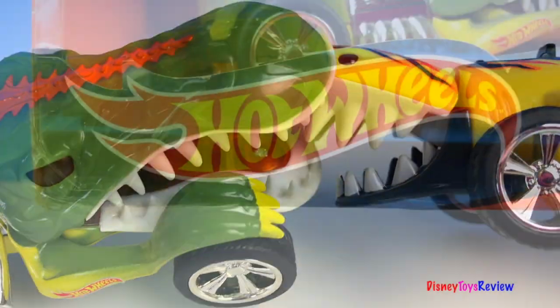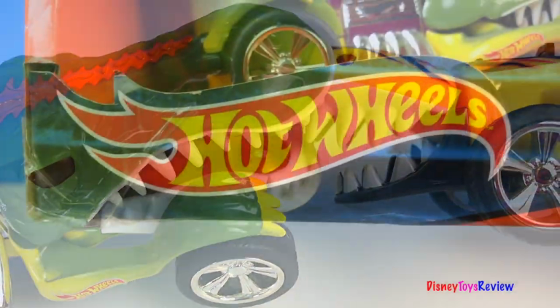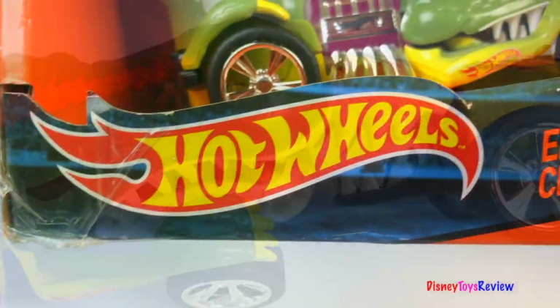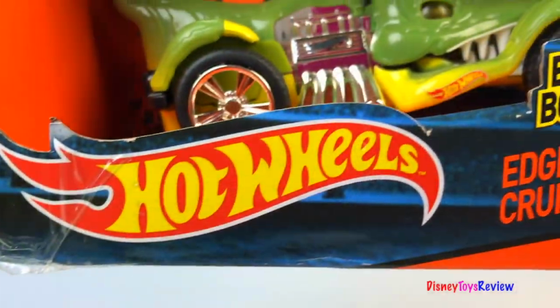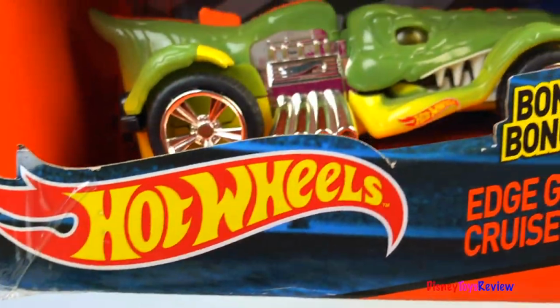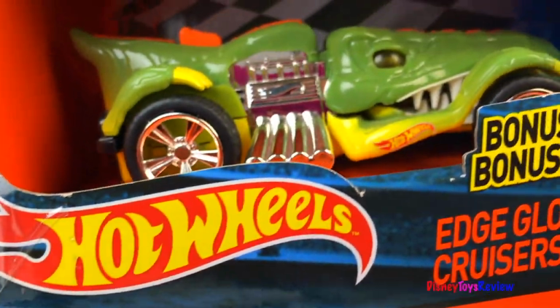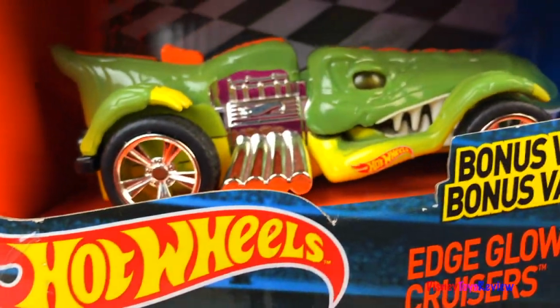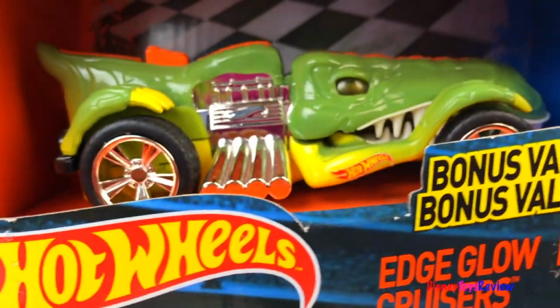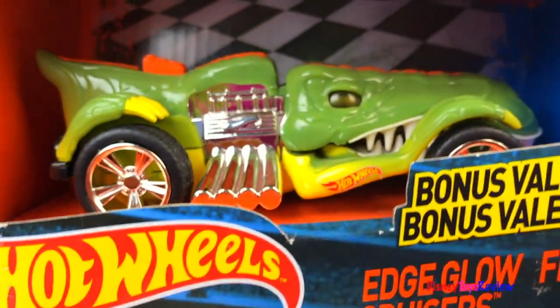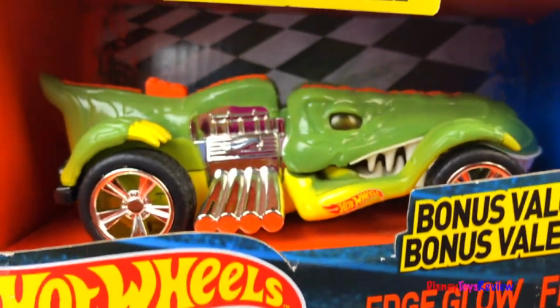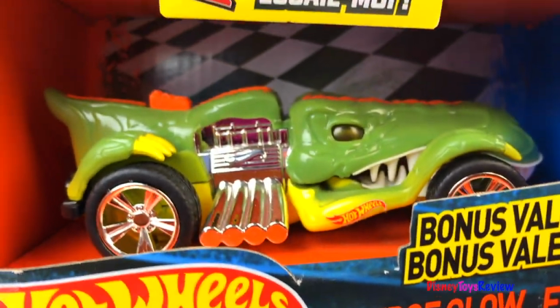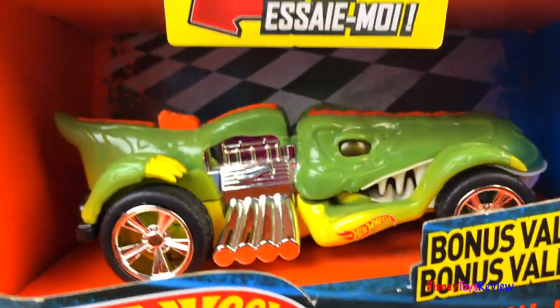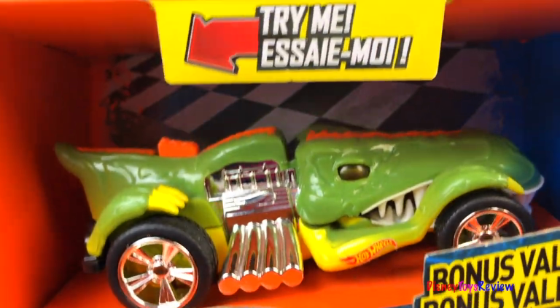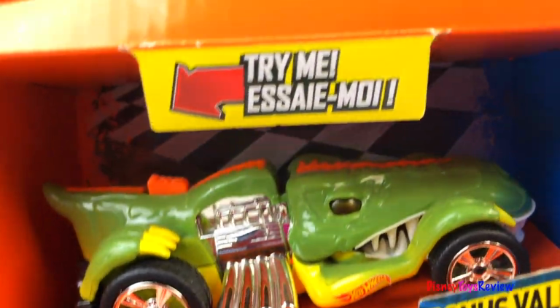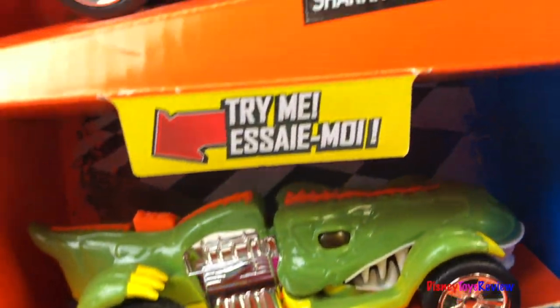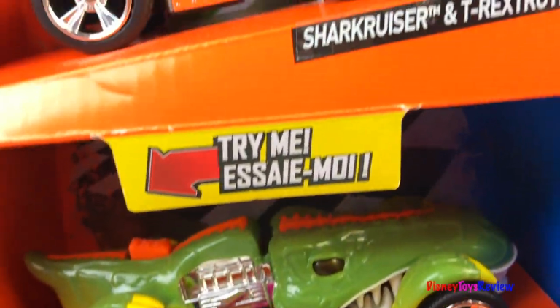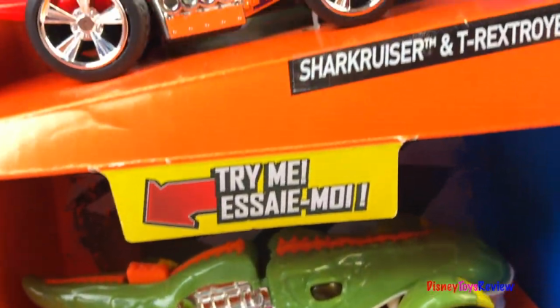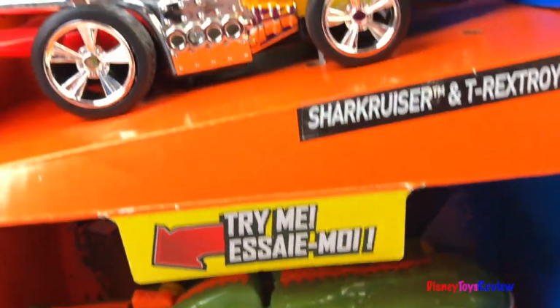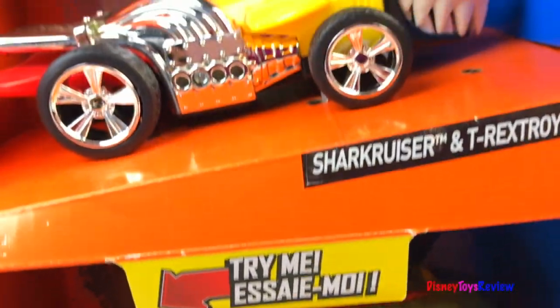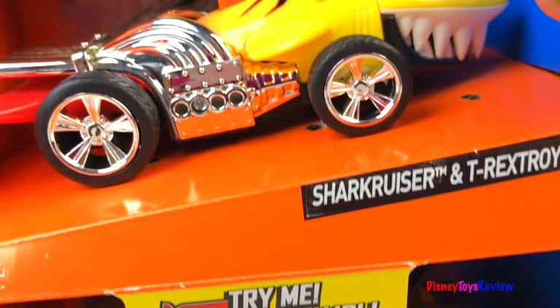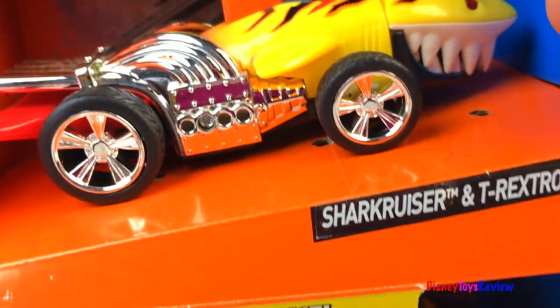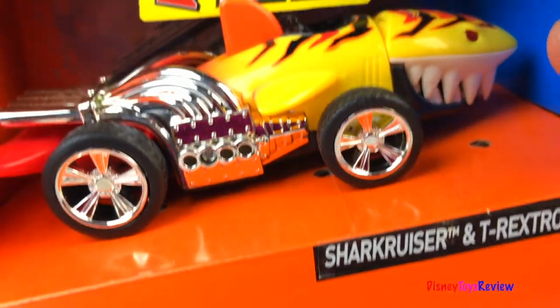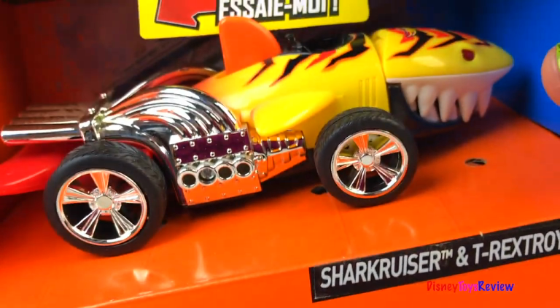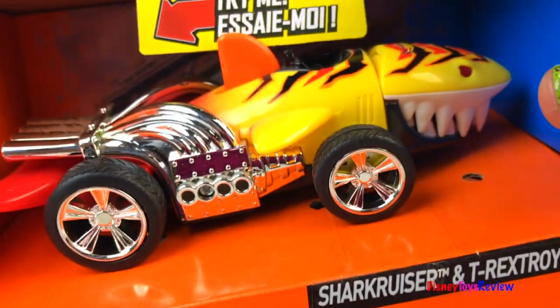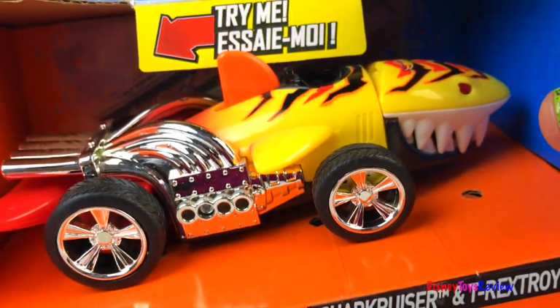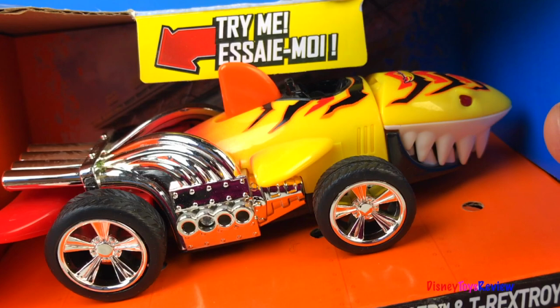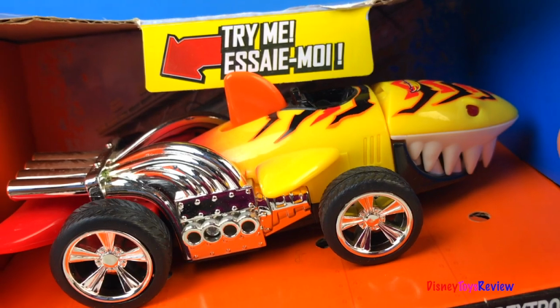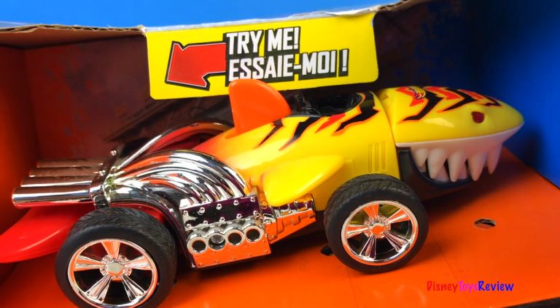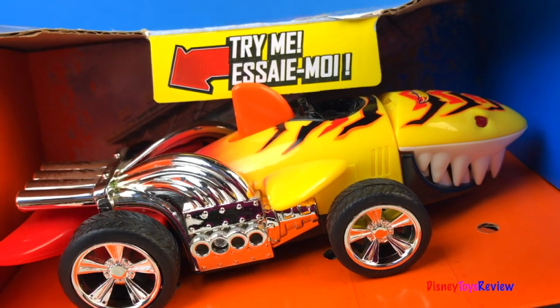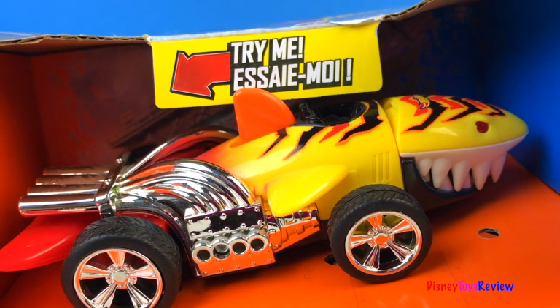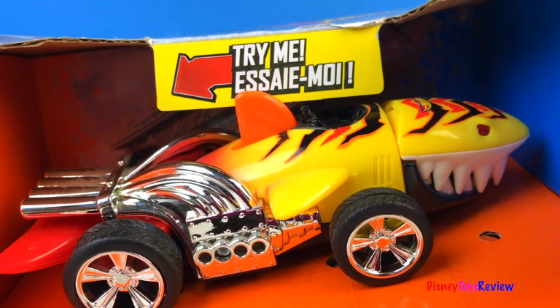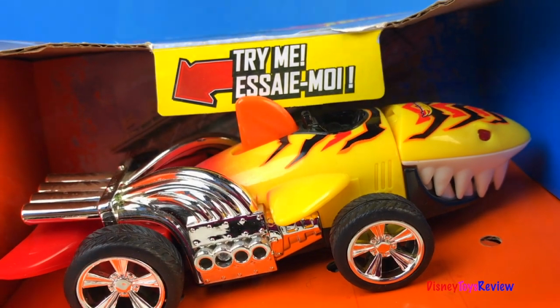Hi guys, Disney Toys Review here. Today we have Hot Wheels EdgeGlow Fighters Cruisers.